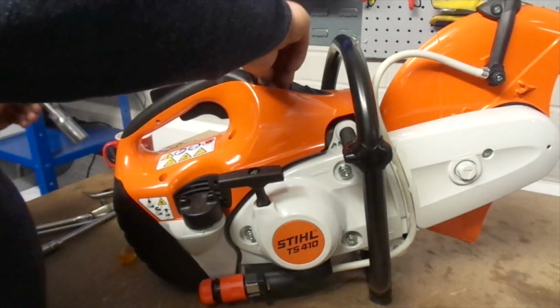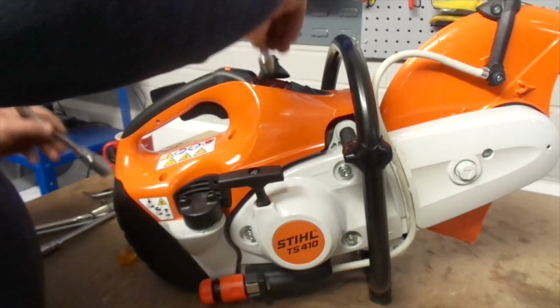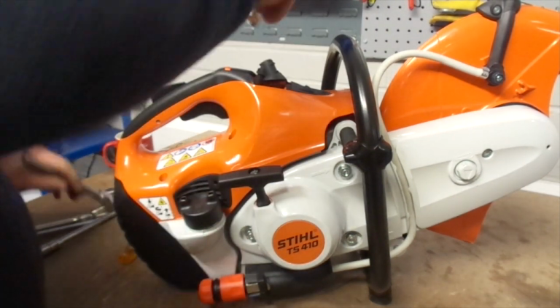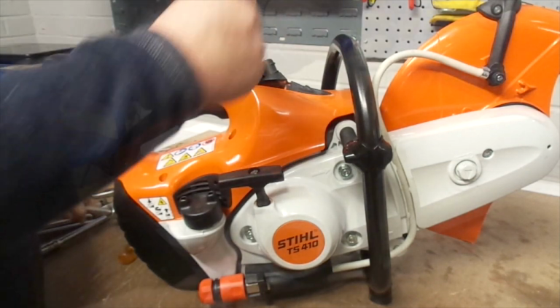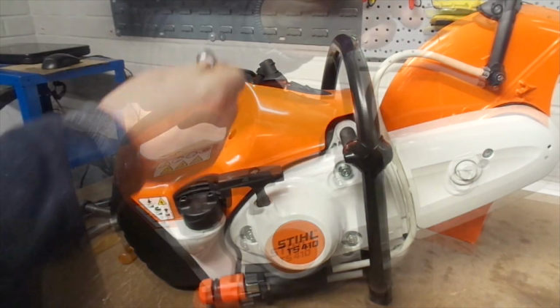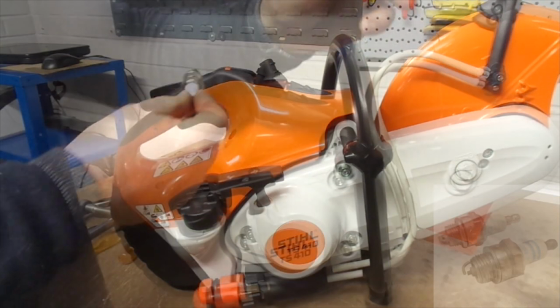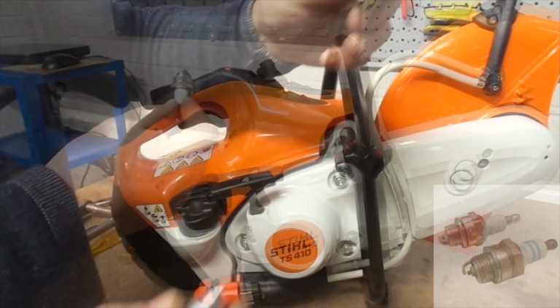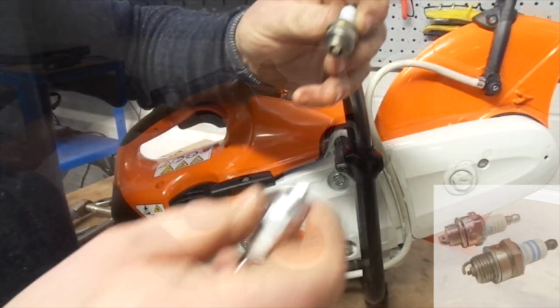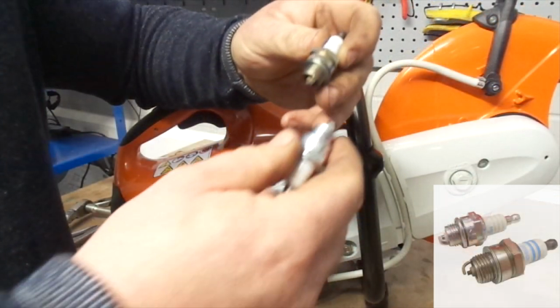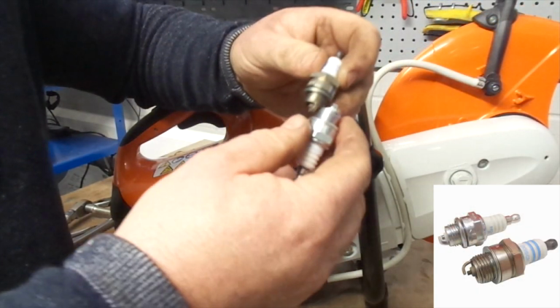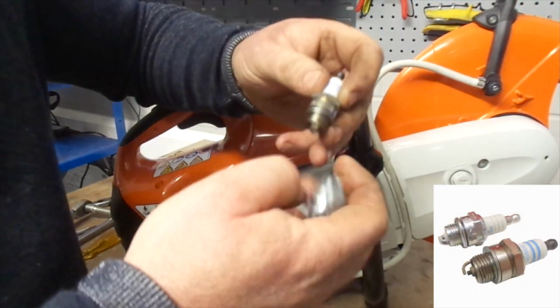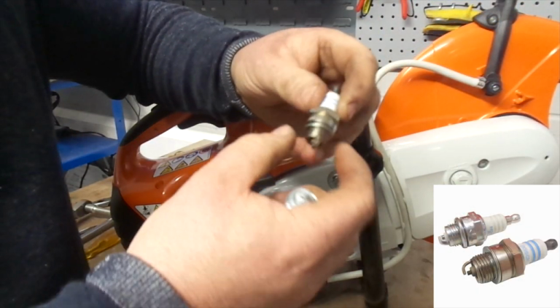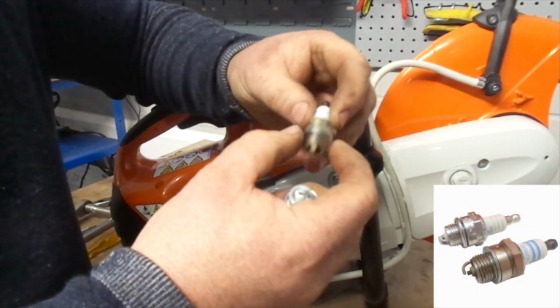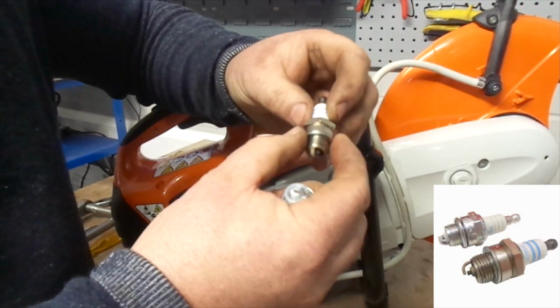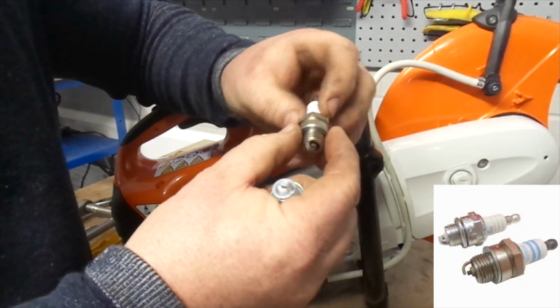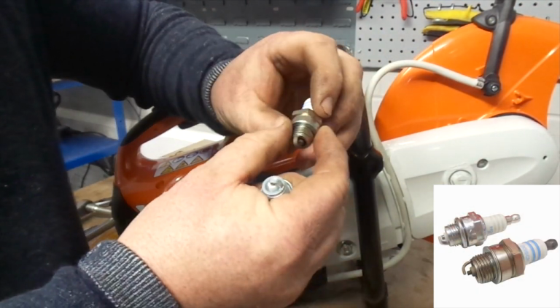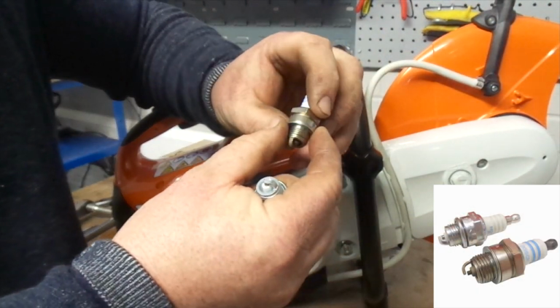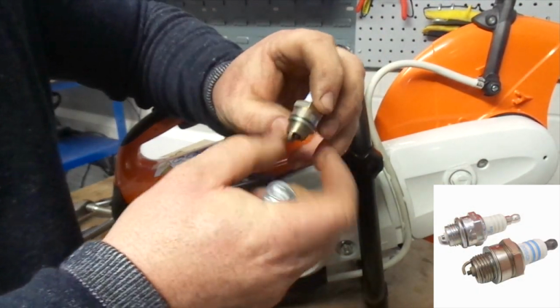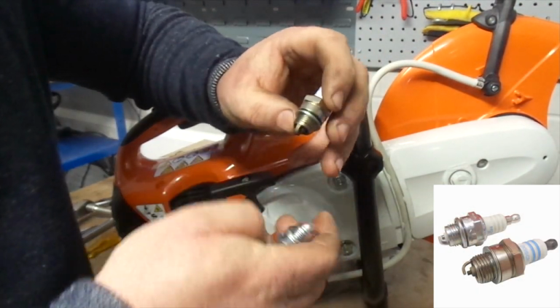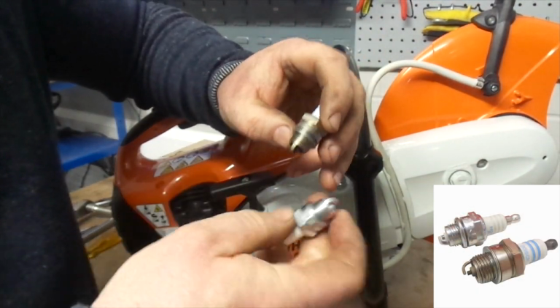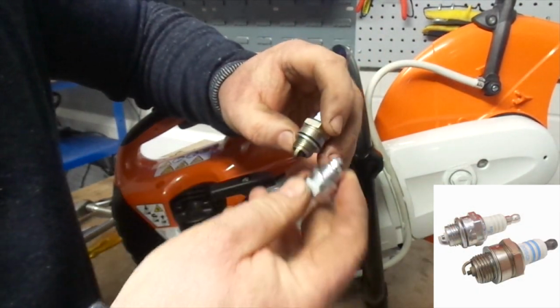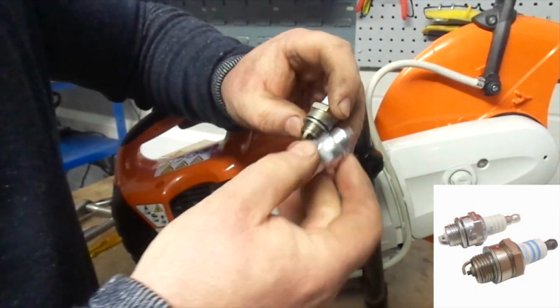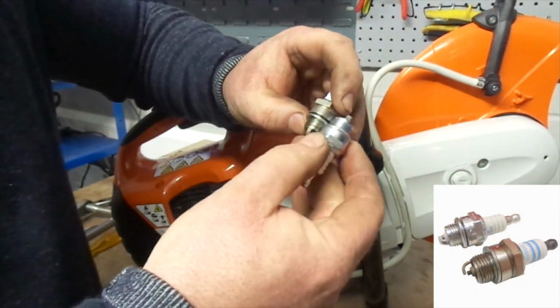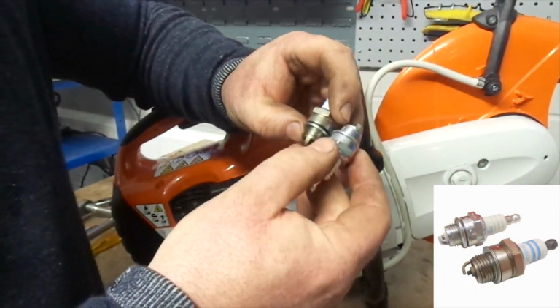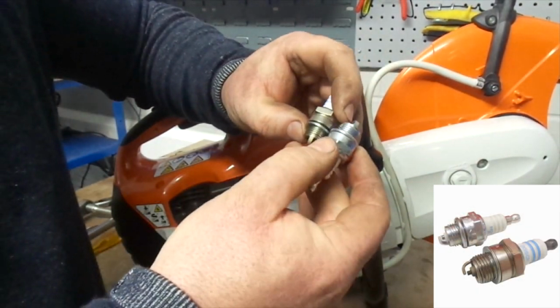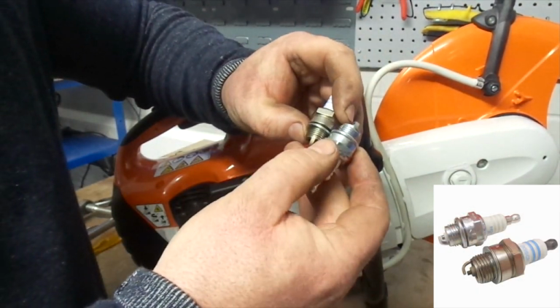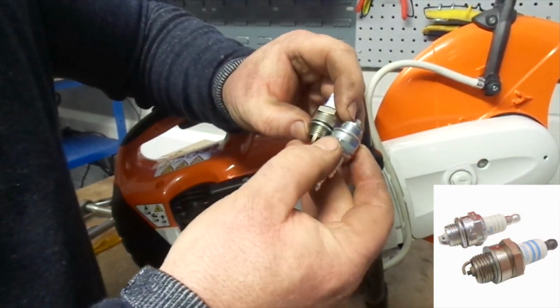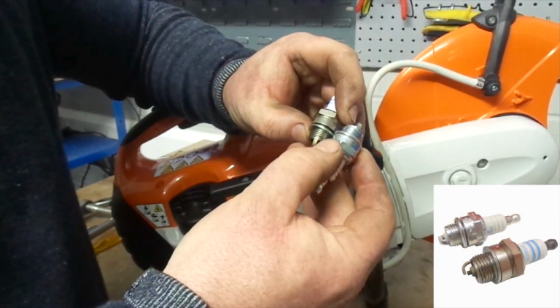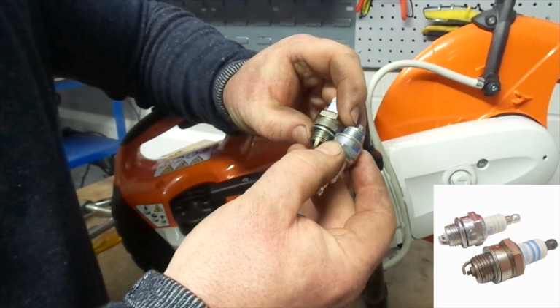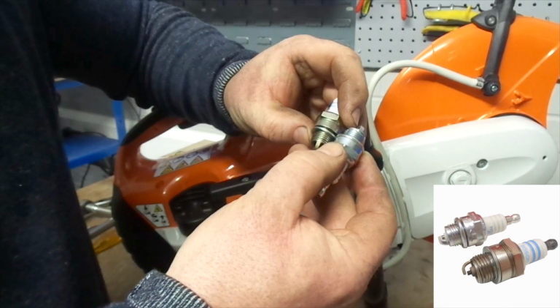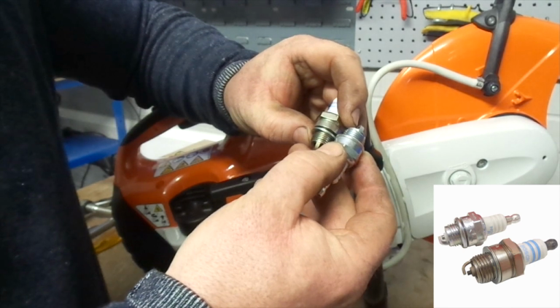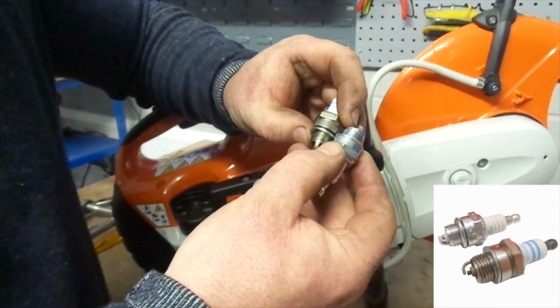There is a clear difference between the new and old spark plugs. The old one has a compressed squash ring and looks biscuit coloured.